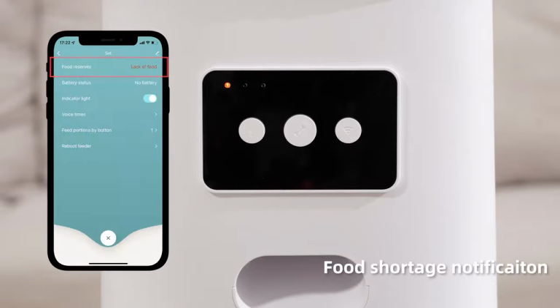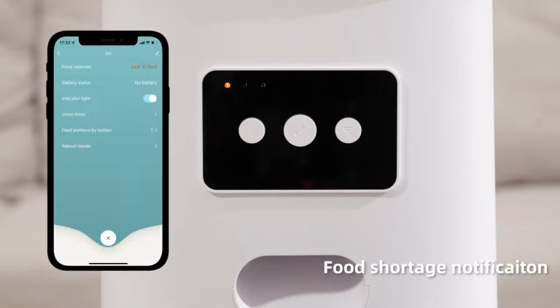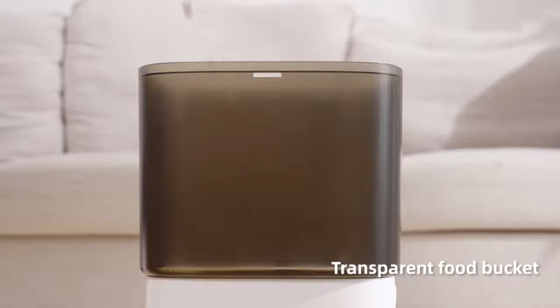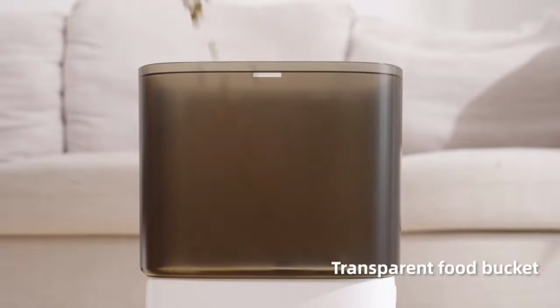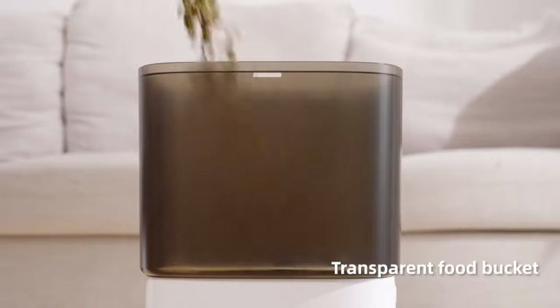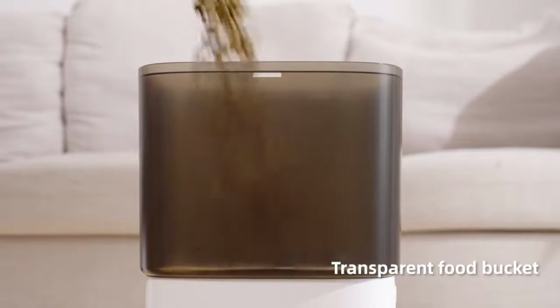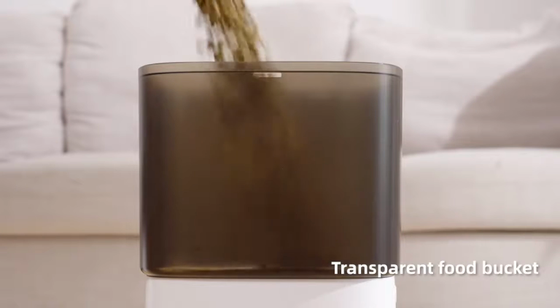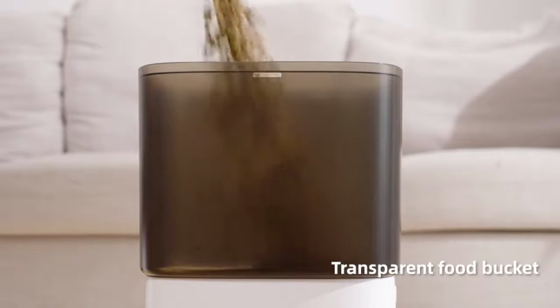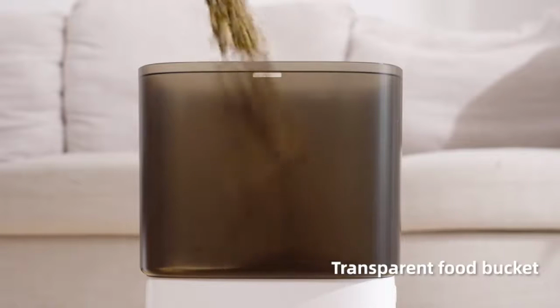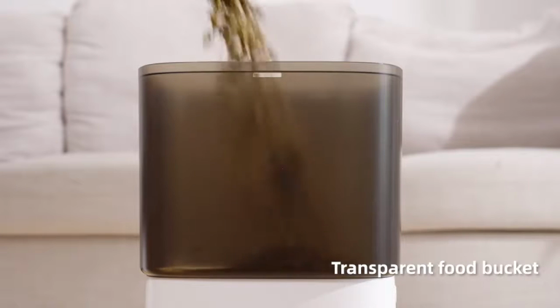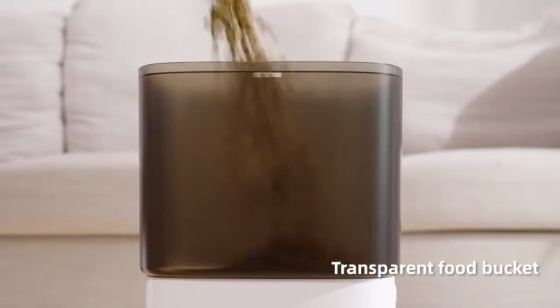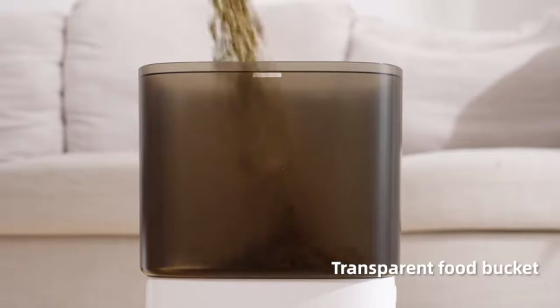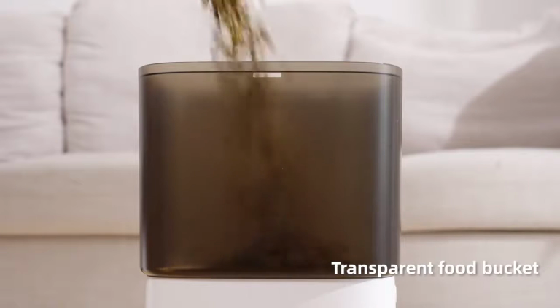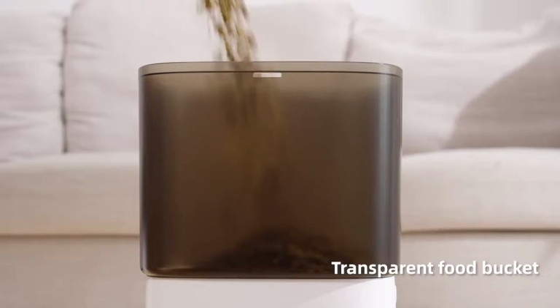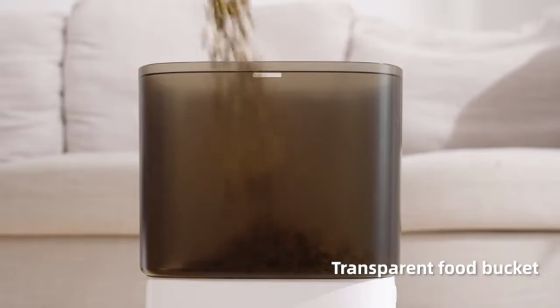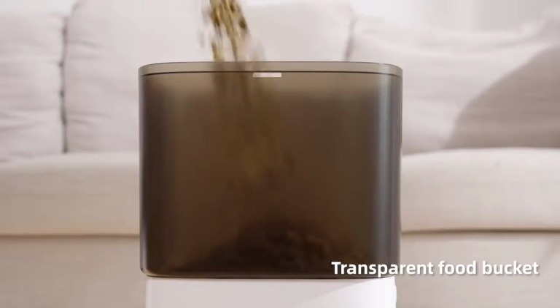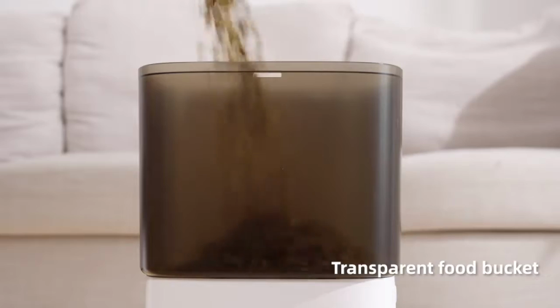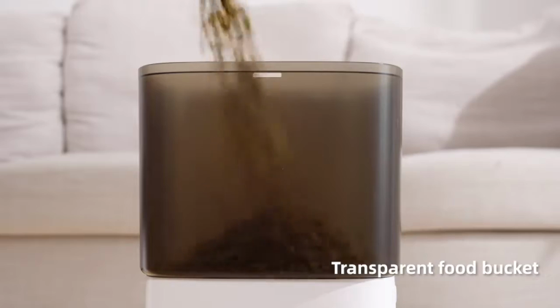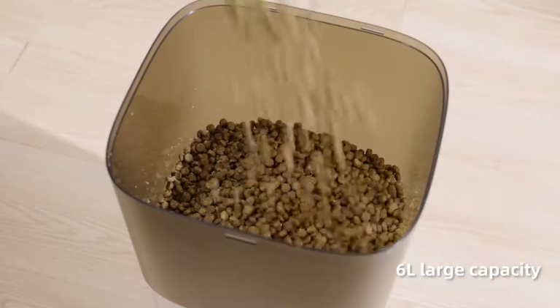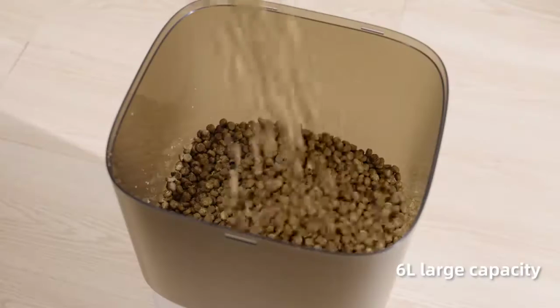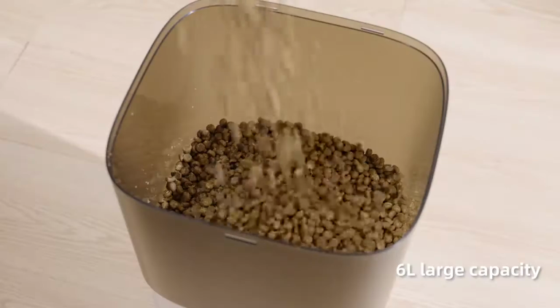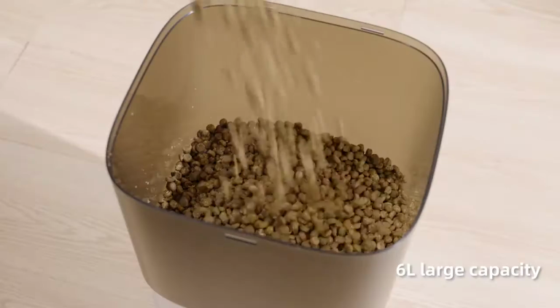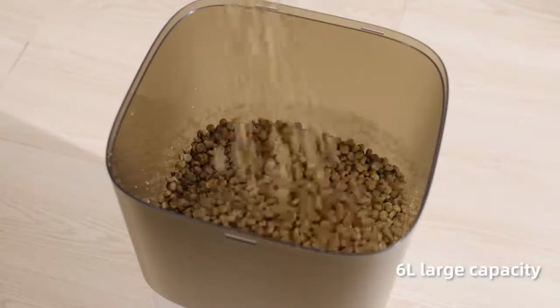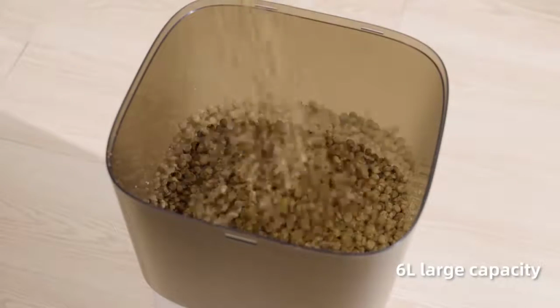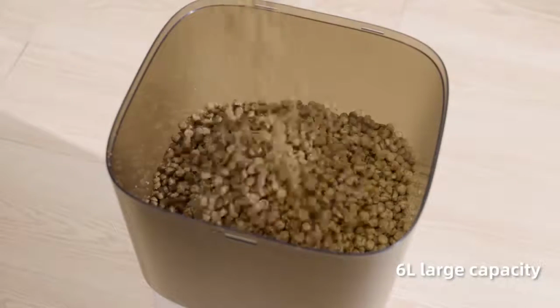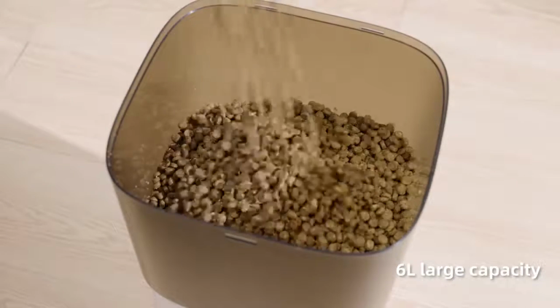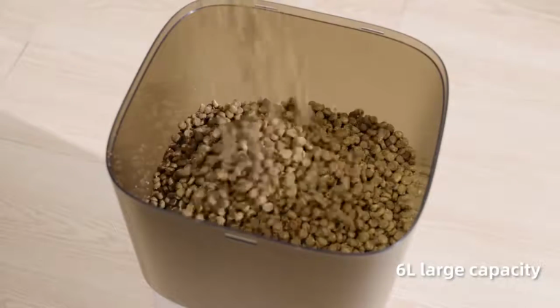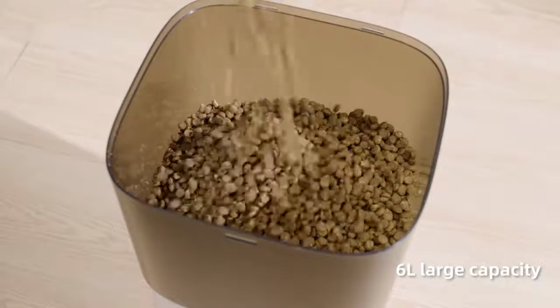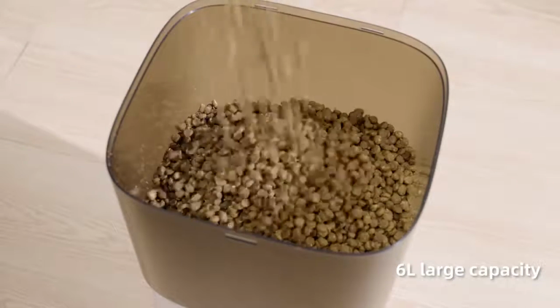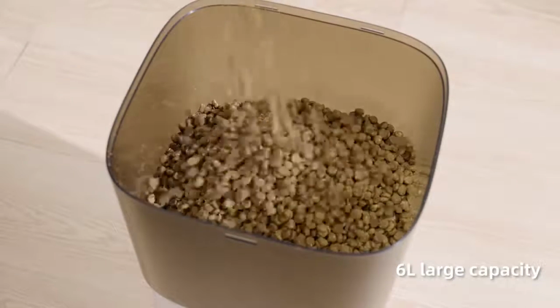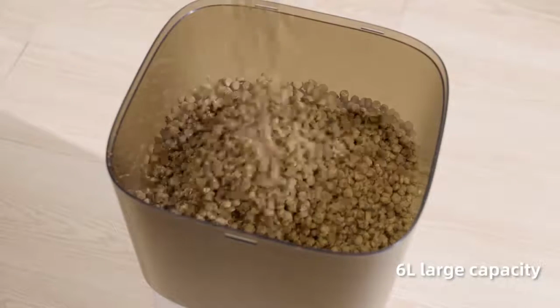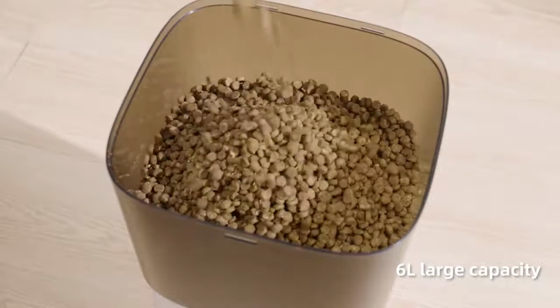Transparent quick bucket. 6L large capacity.